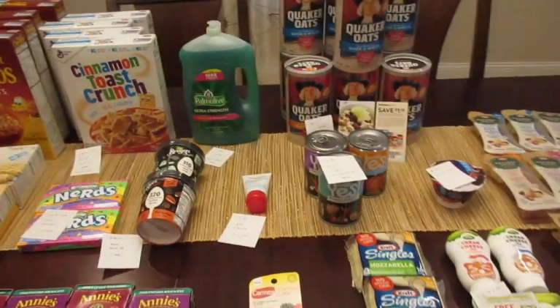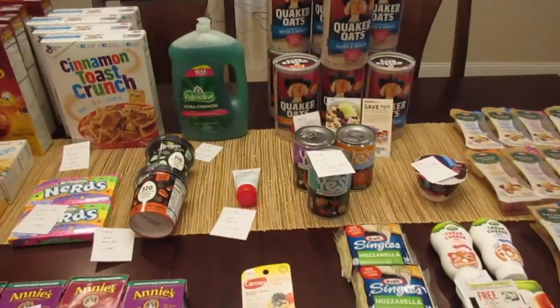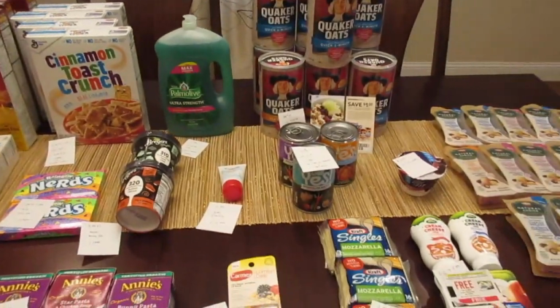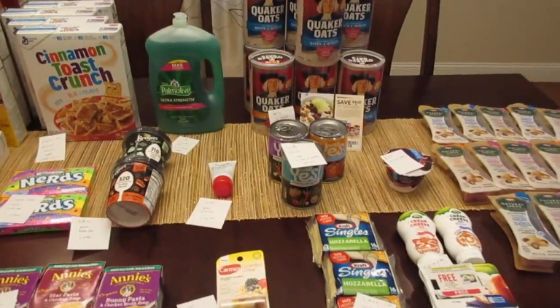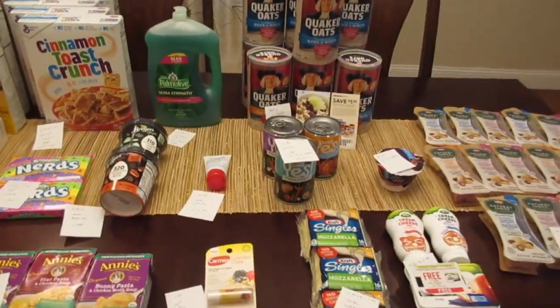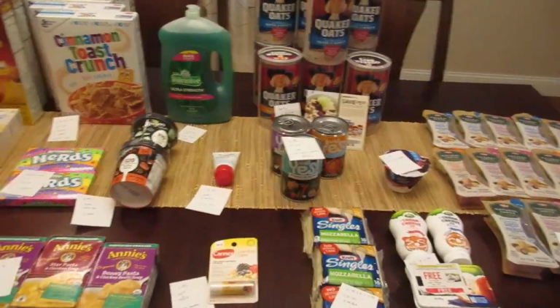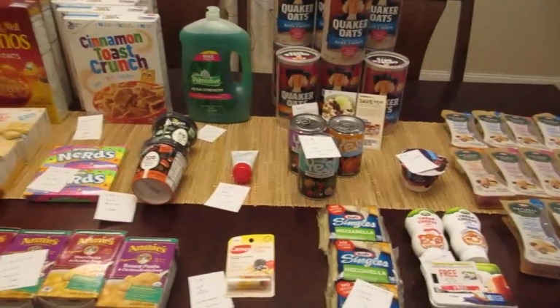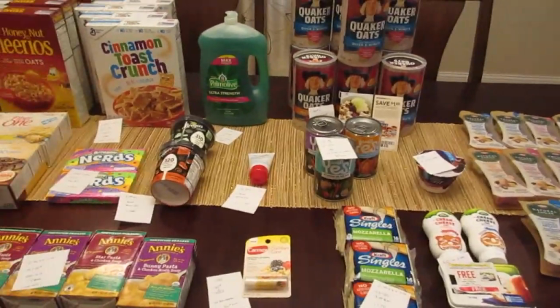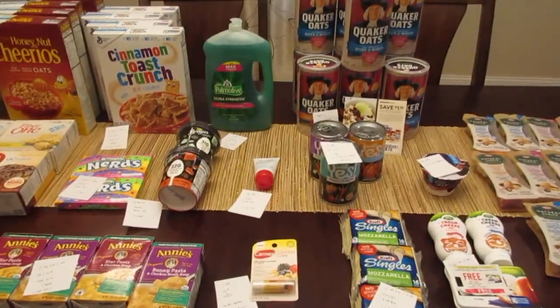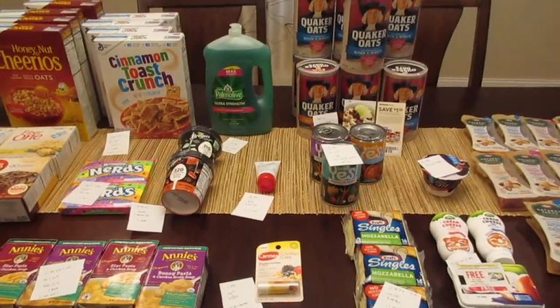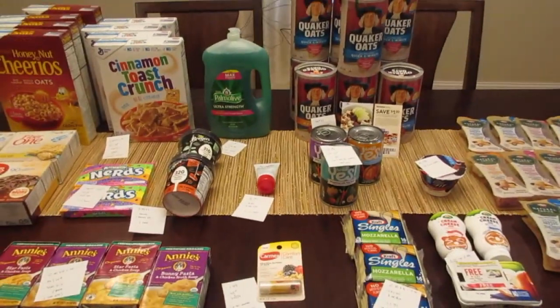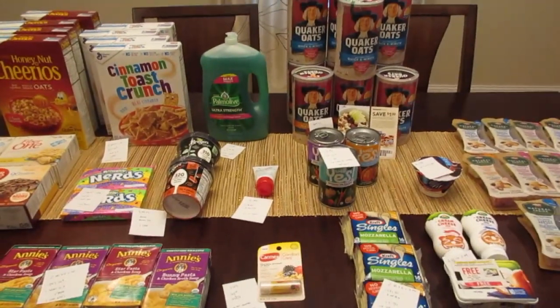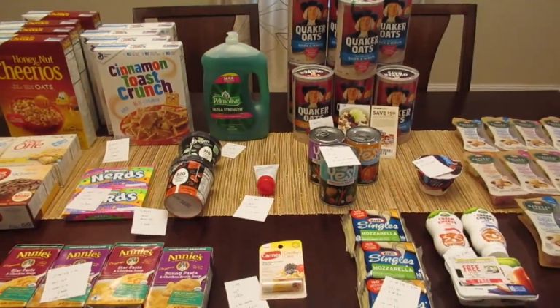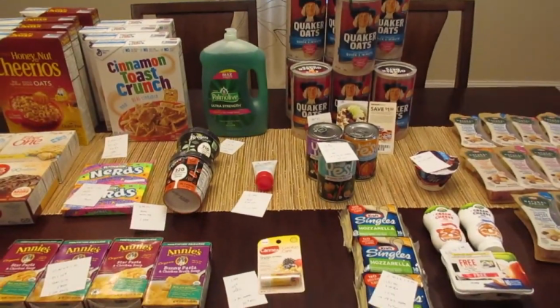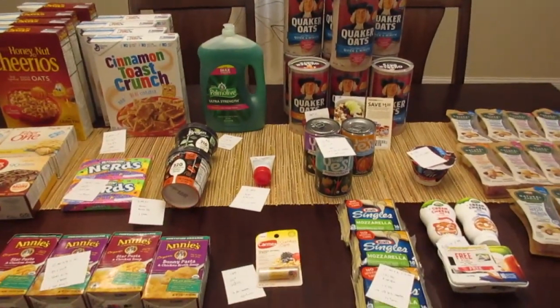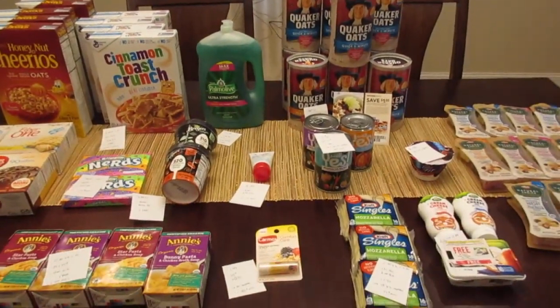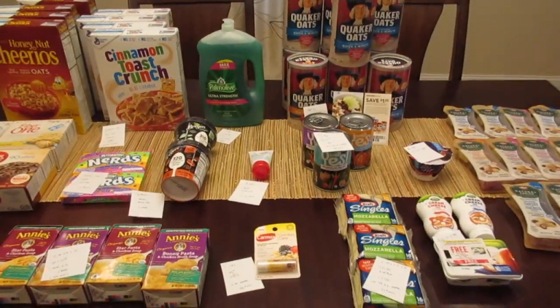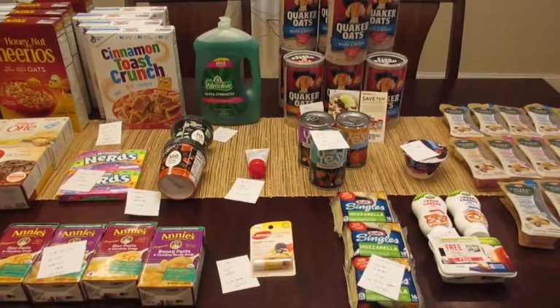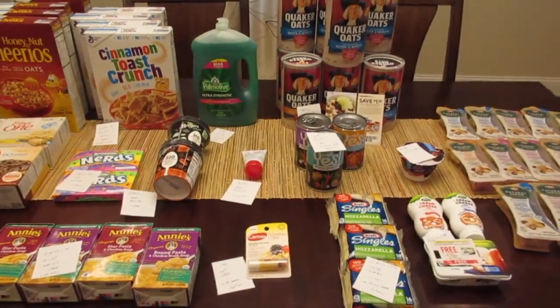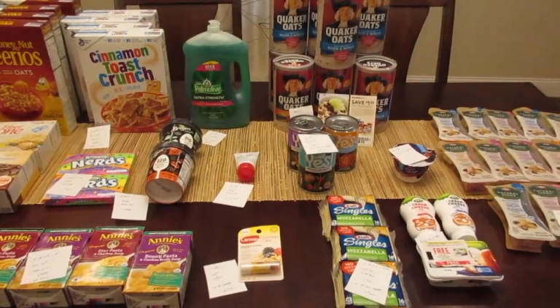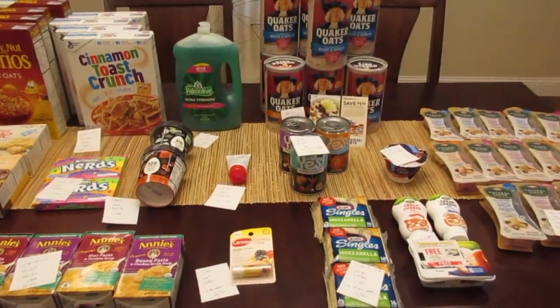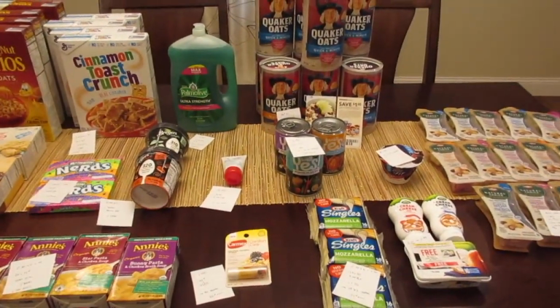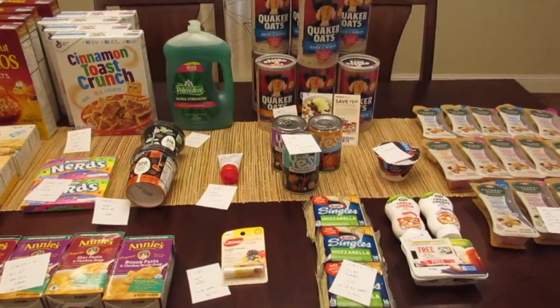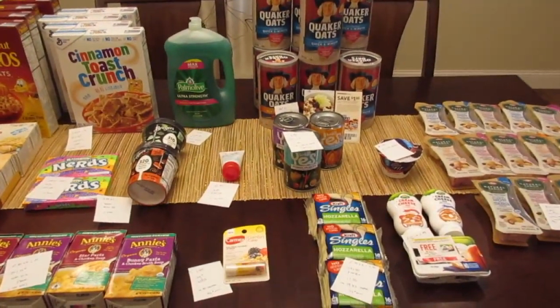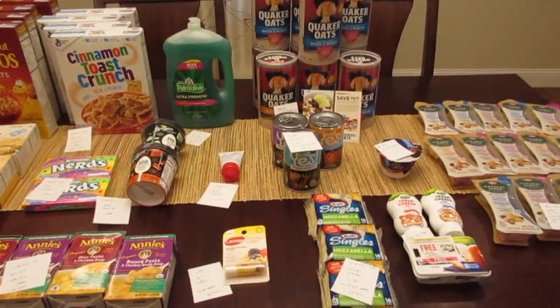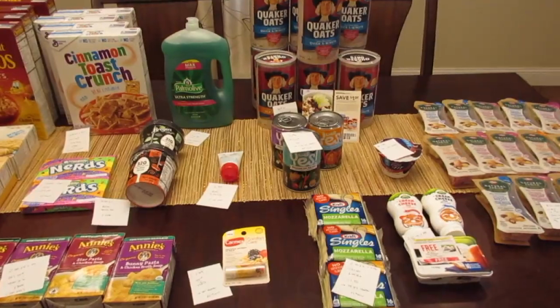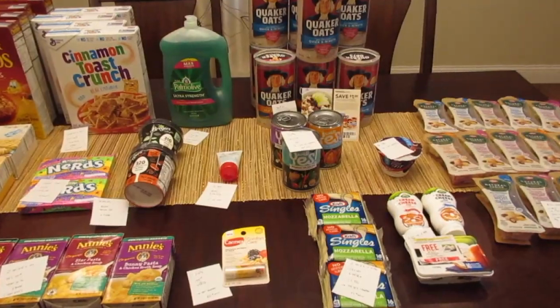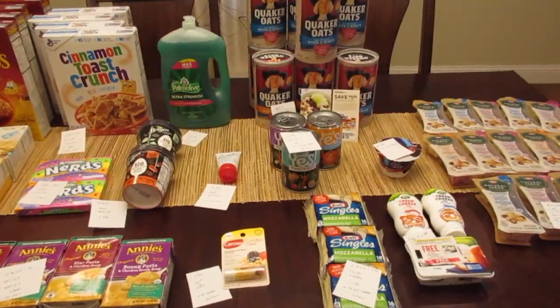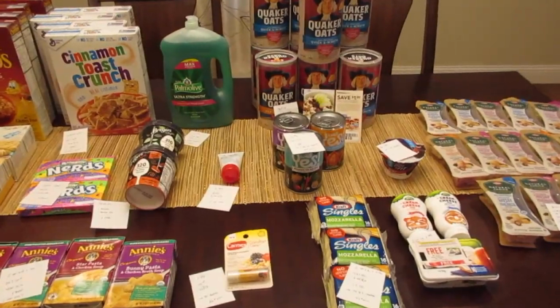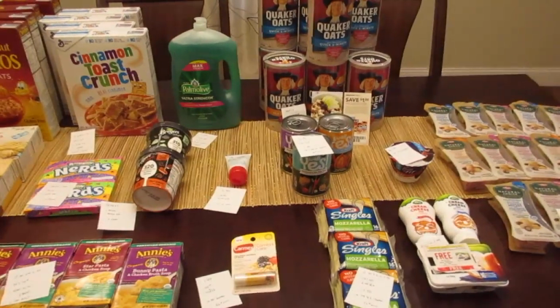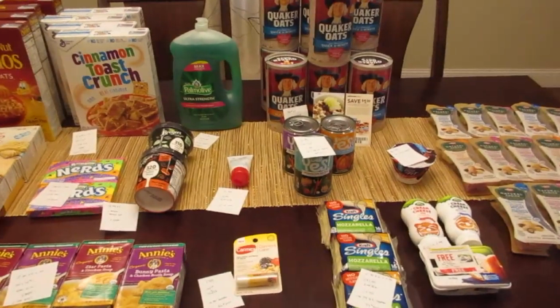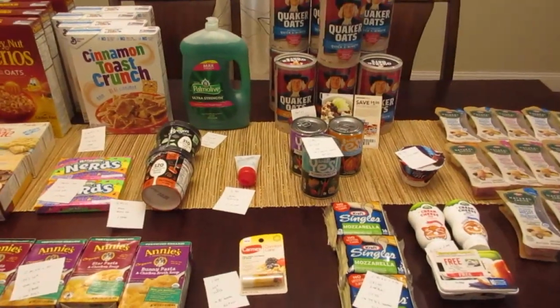A lot of the deals from last week are still going on this week, so check out my other two Stop and Shop videos for more ideas on things you can purchase this week.